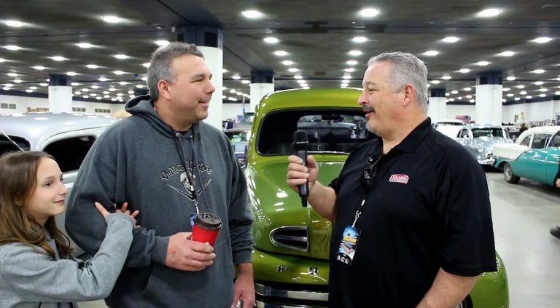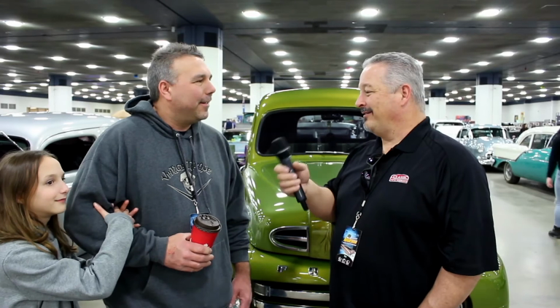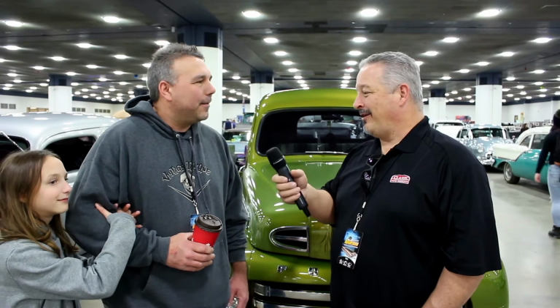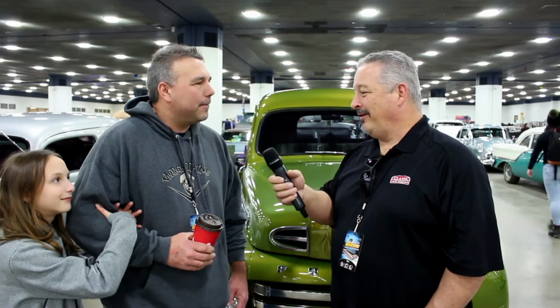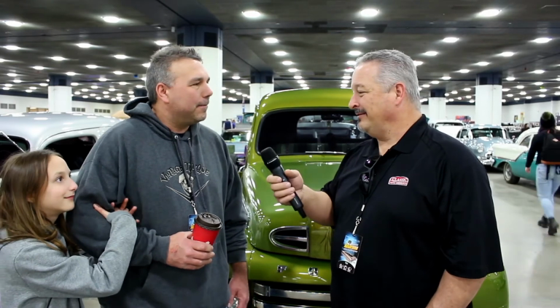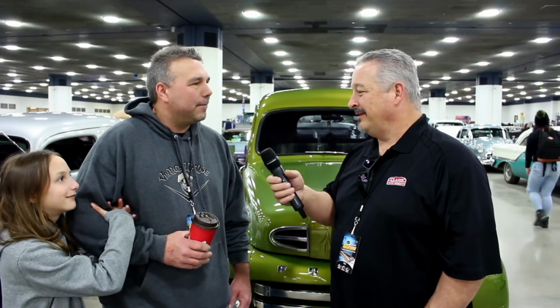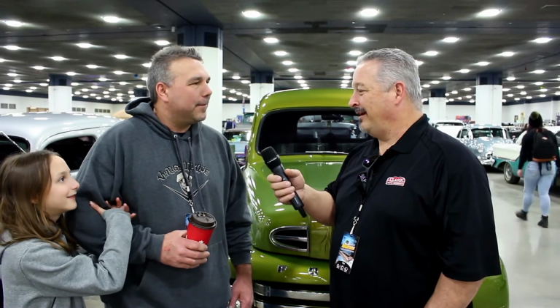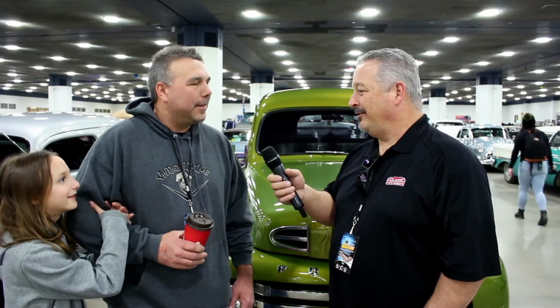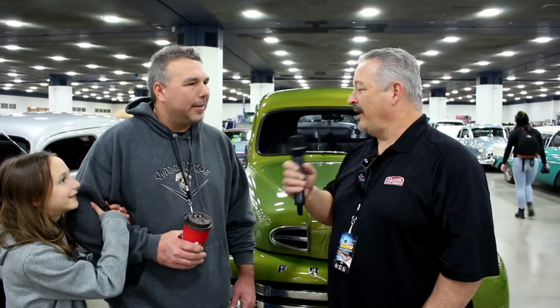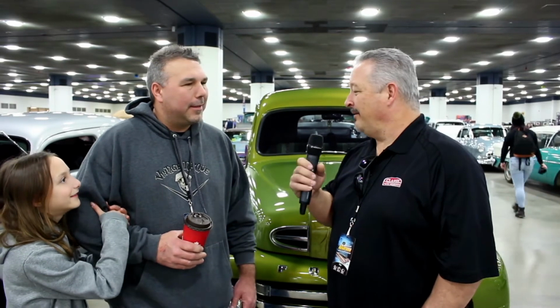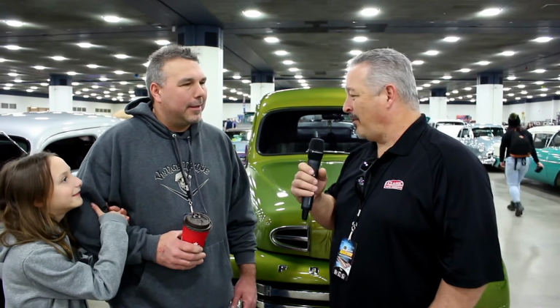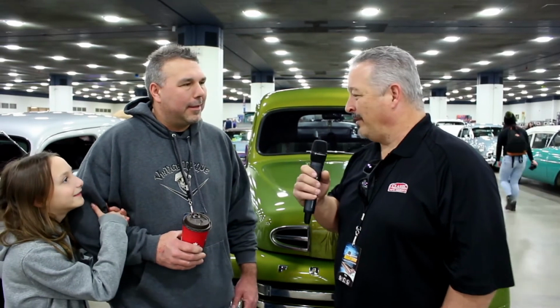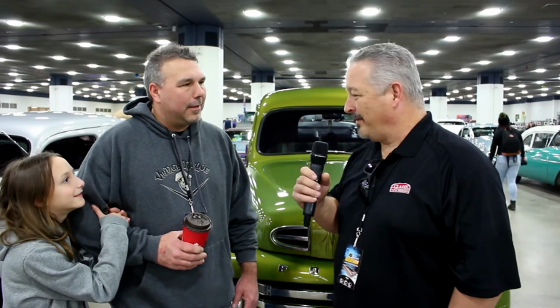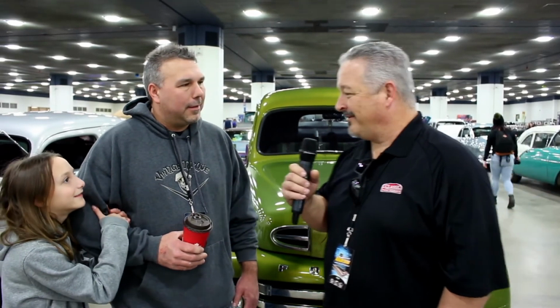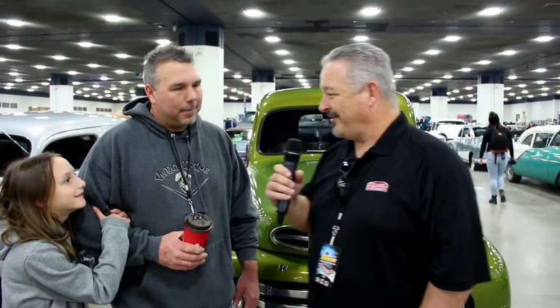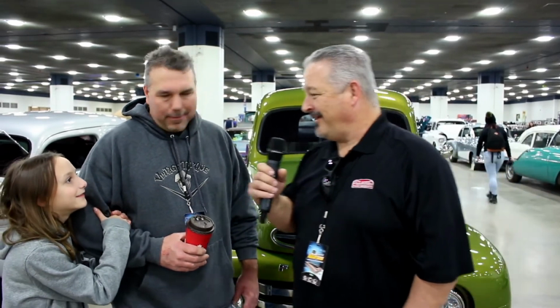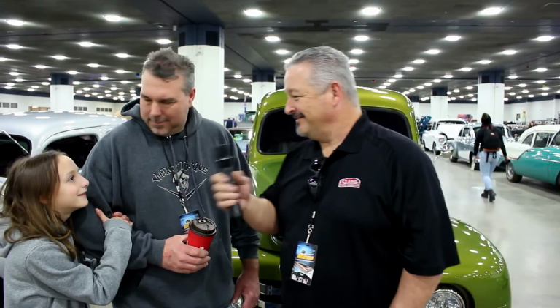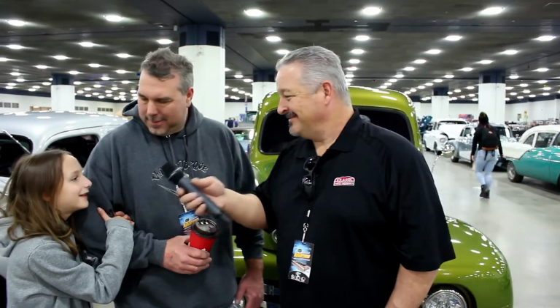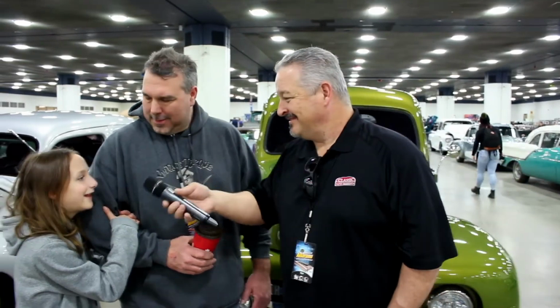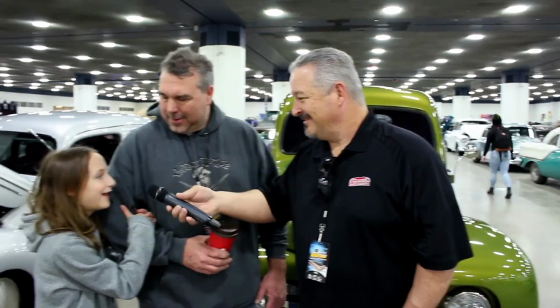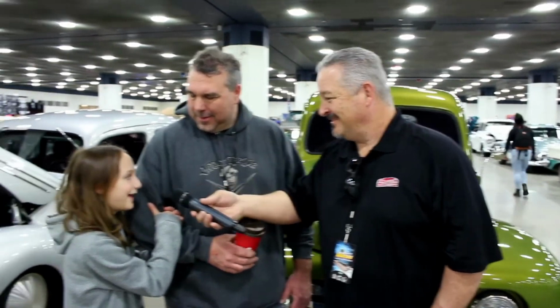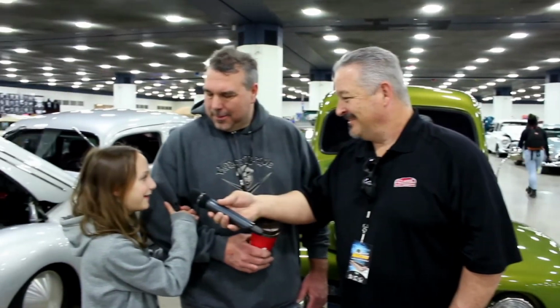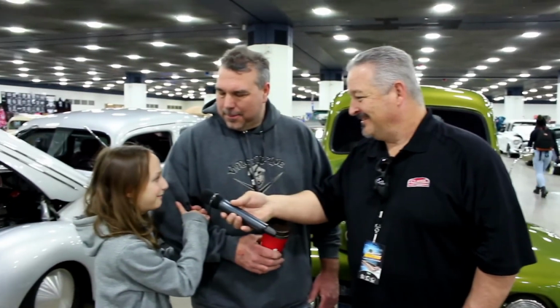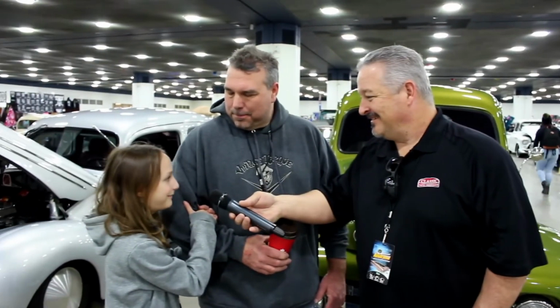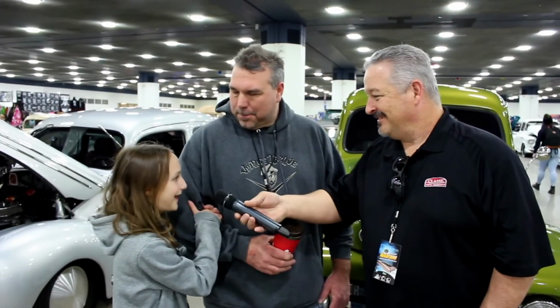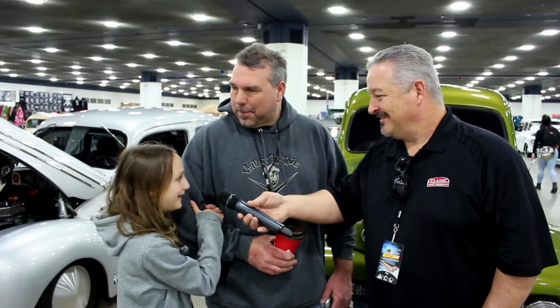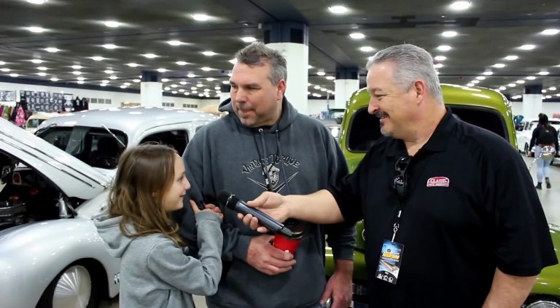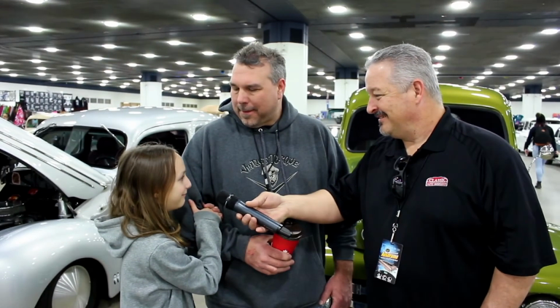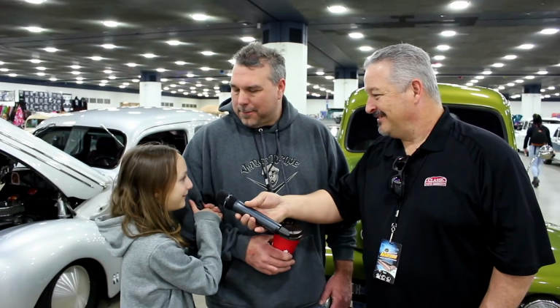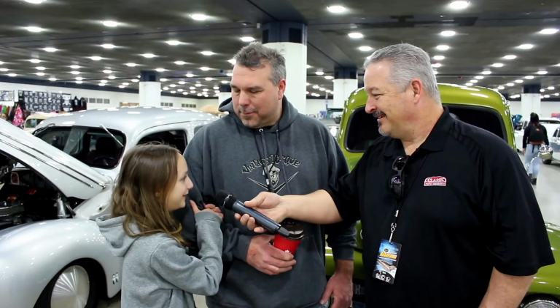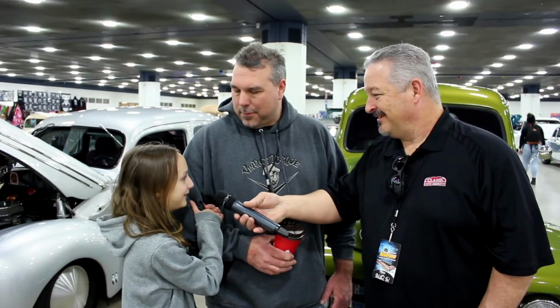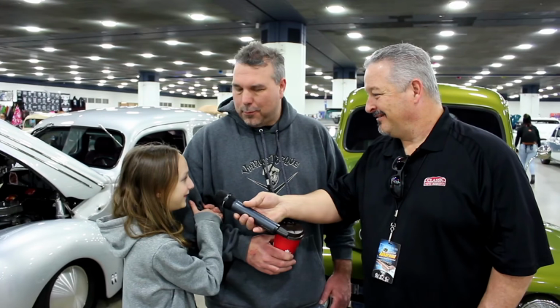Don and Dakota, you got any parting words to say? I love my truck.